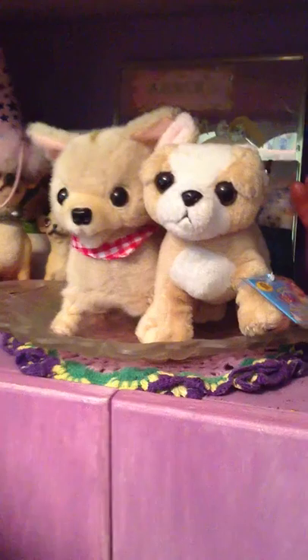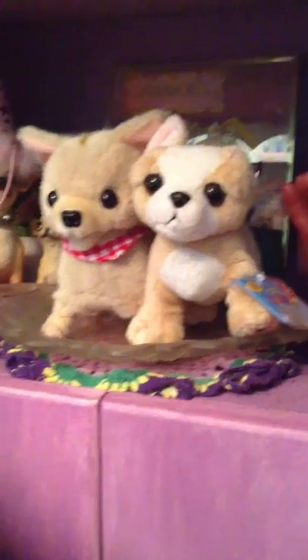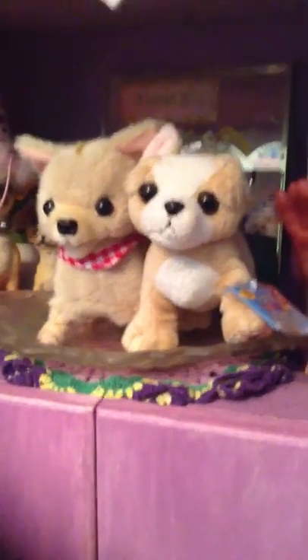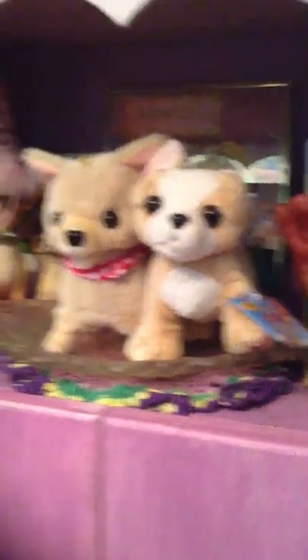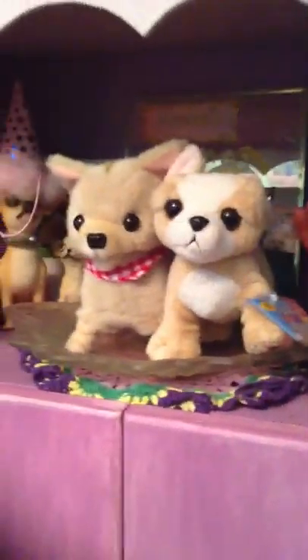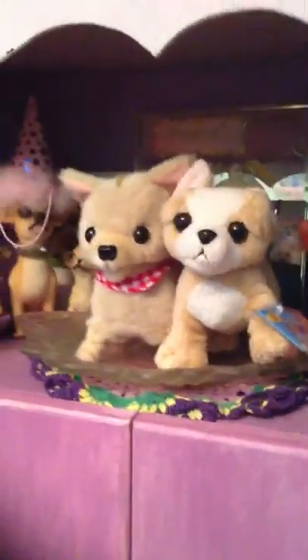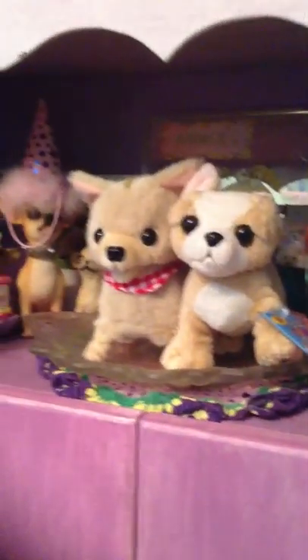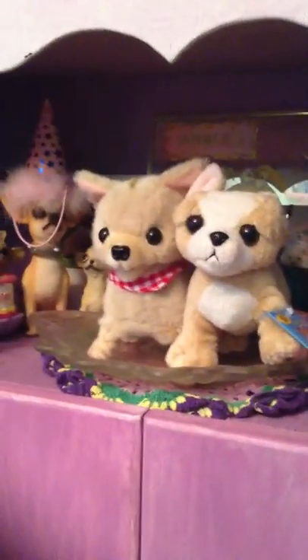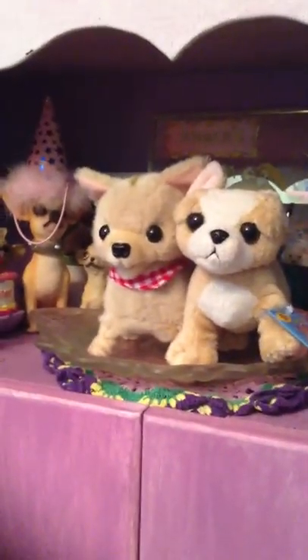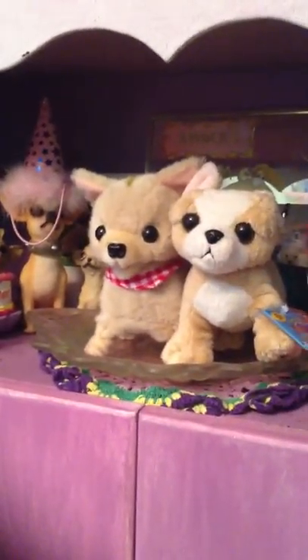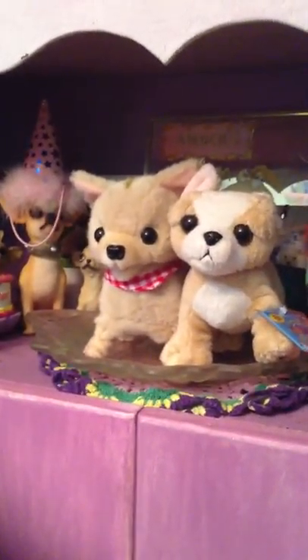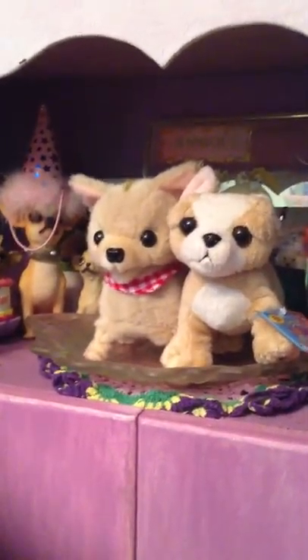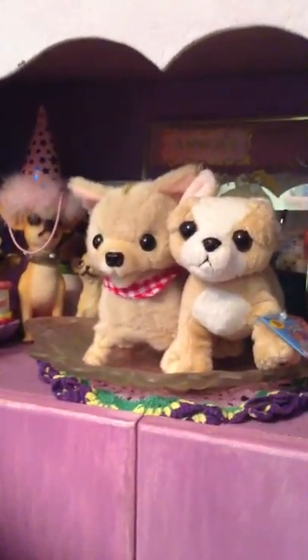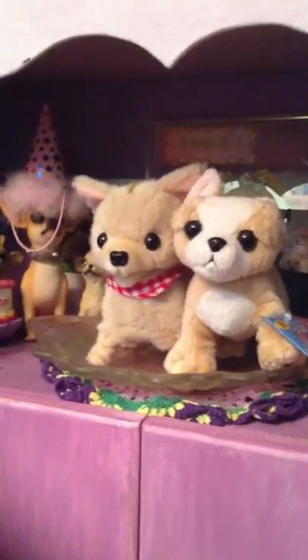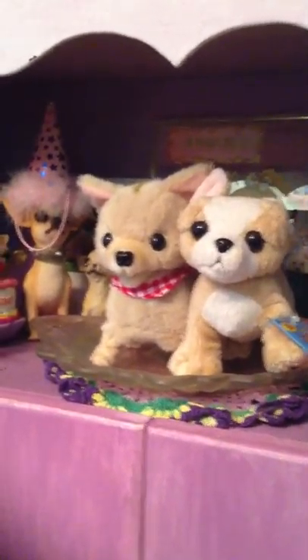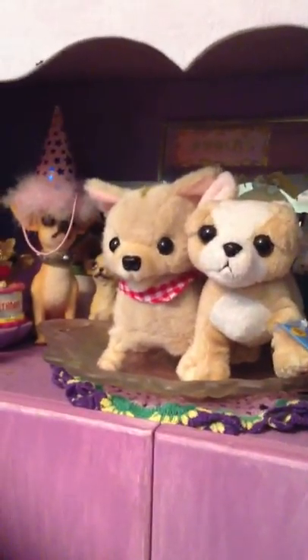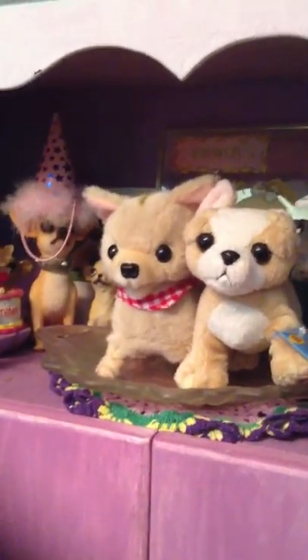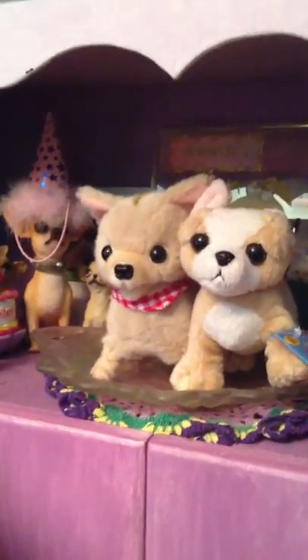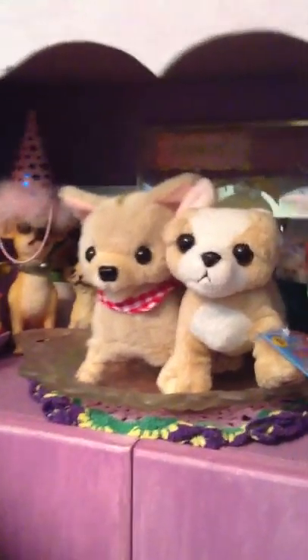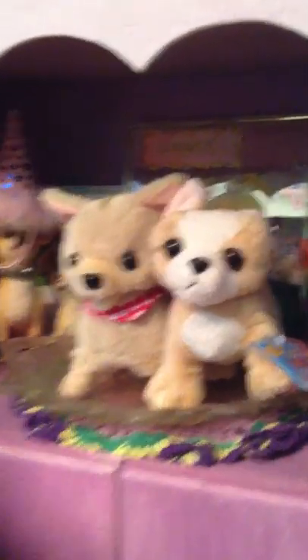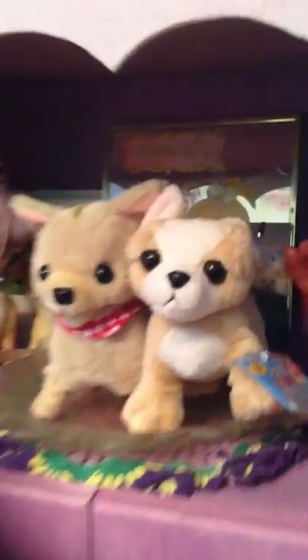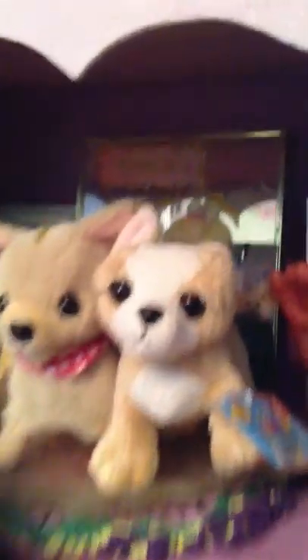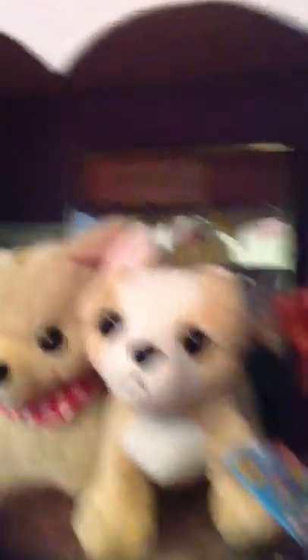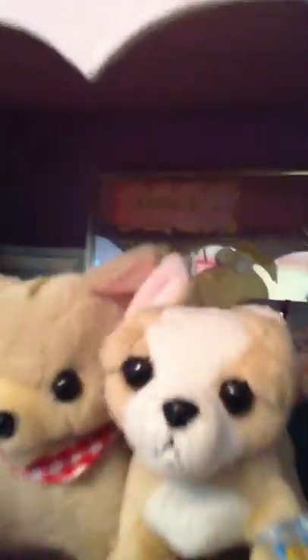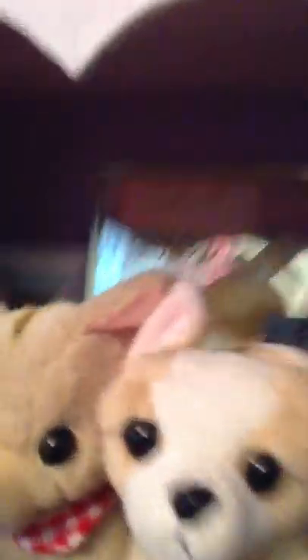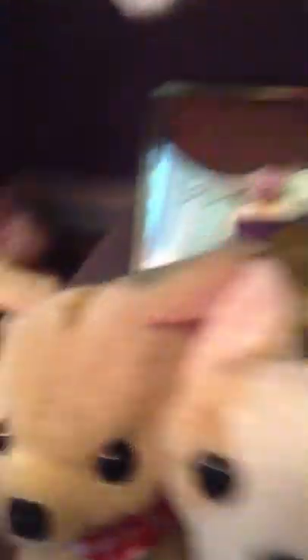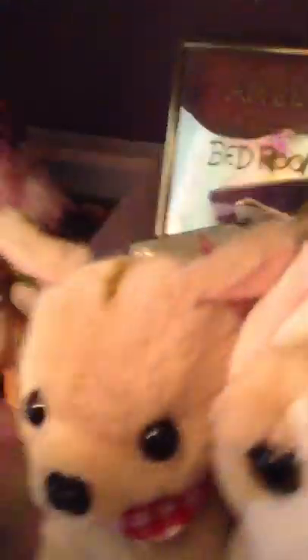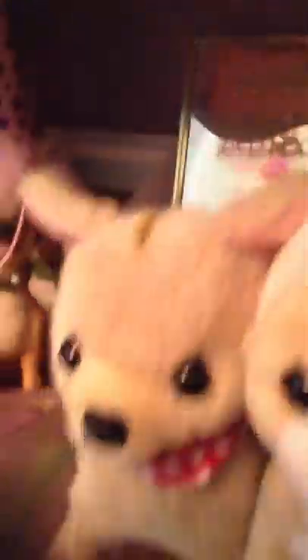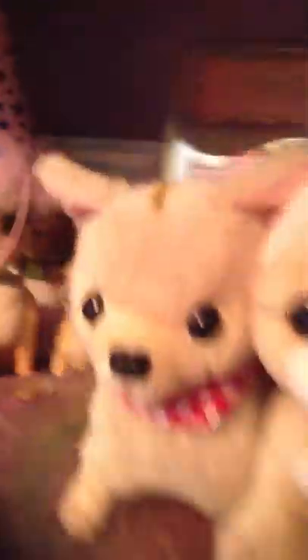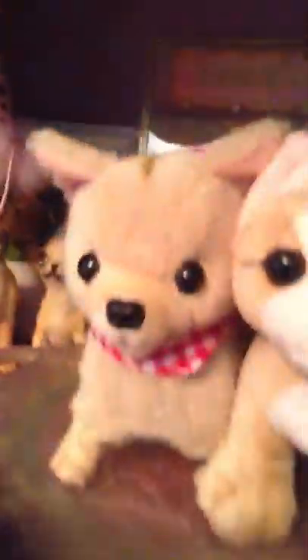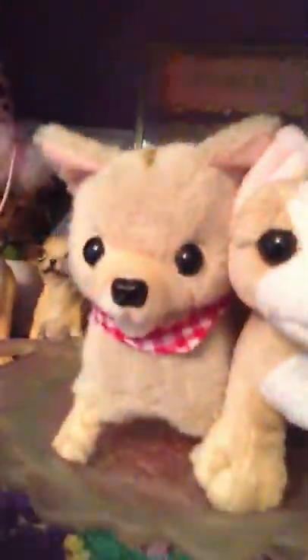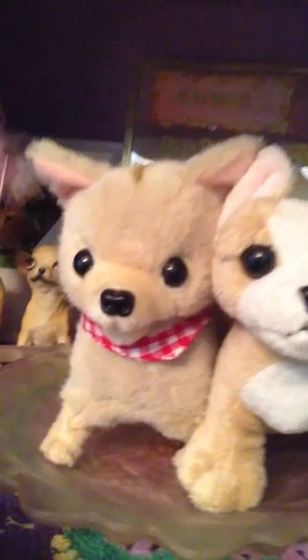Hey guys, I just wanted to come on here today and show you guys my Chihuahua collection. So let's get started.